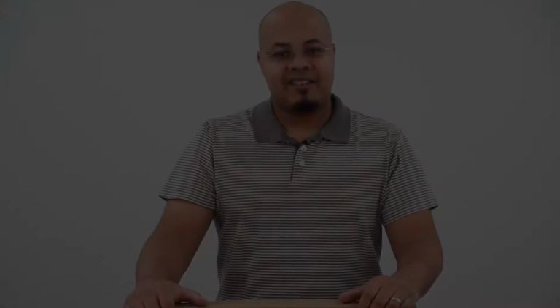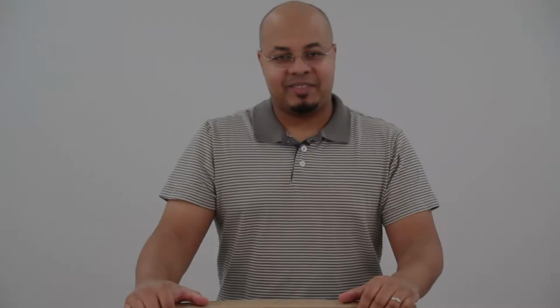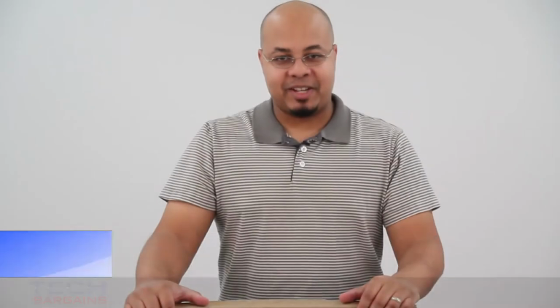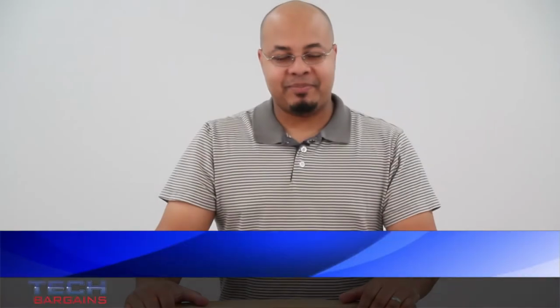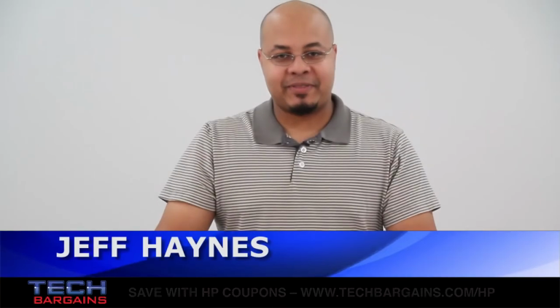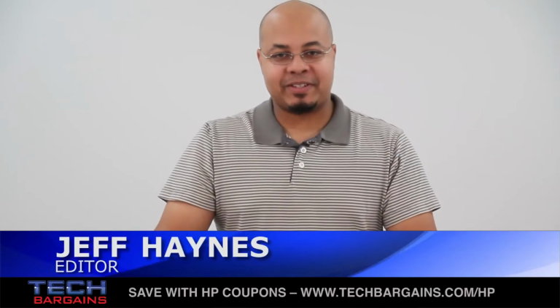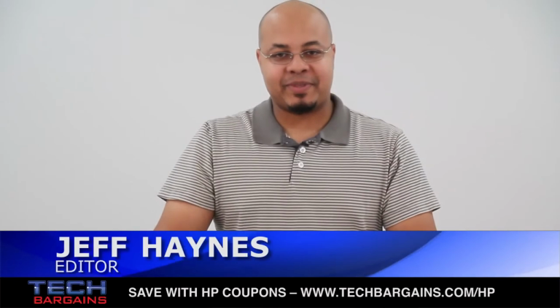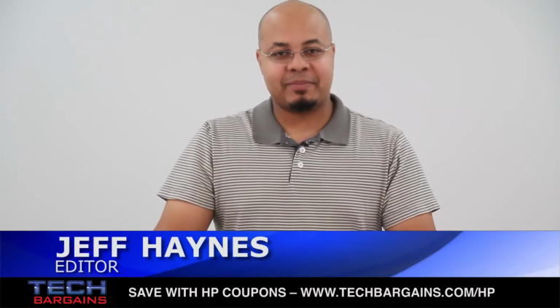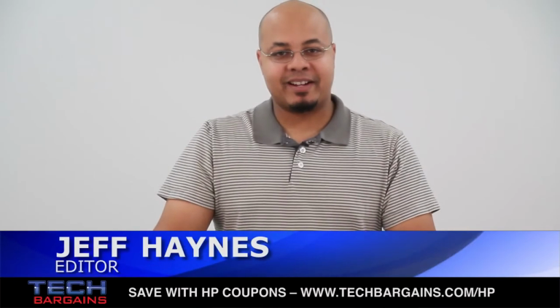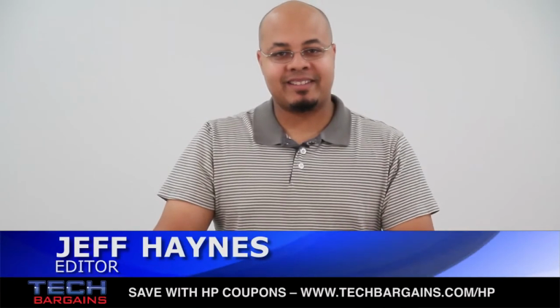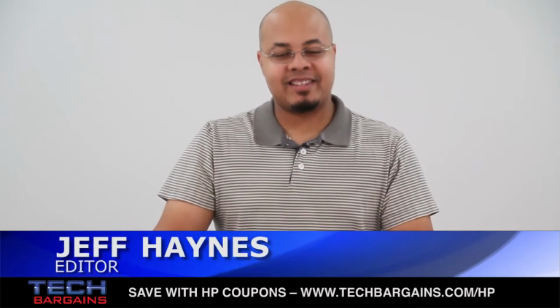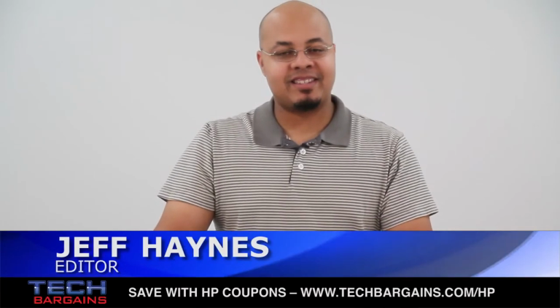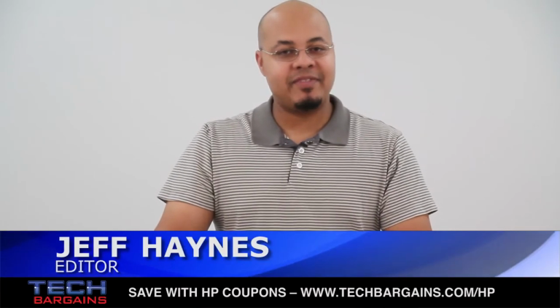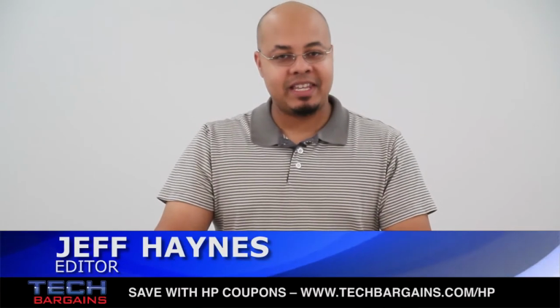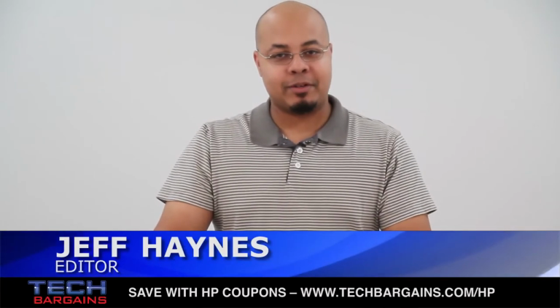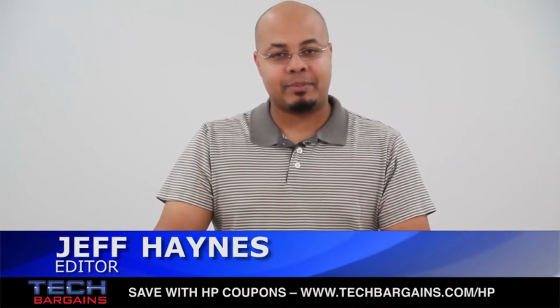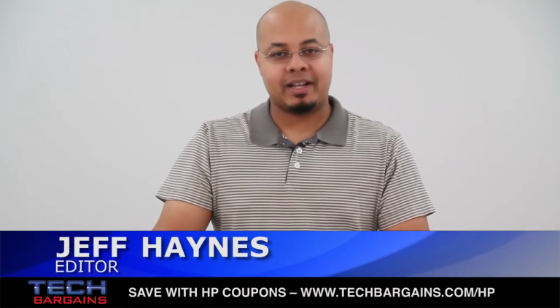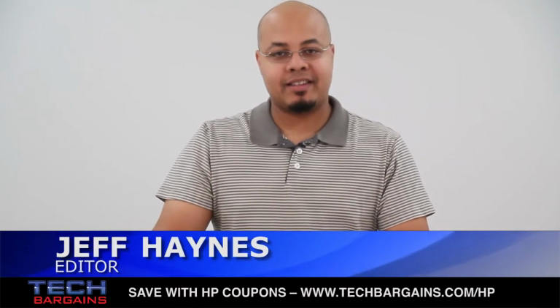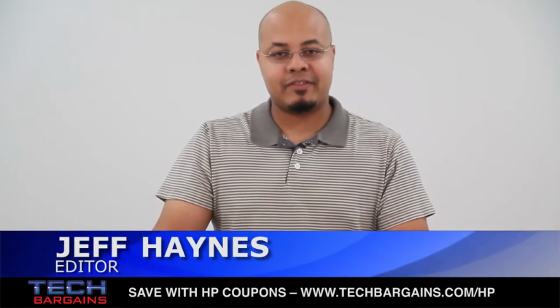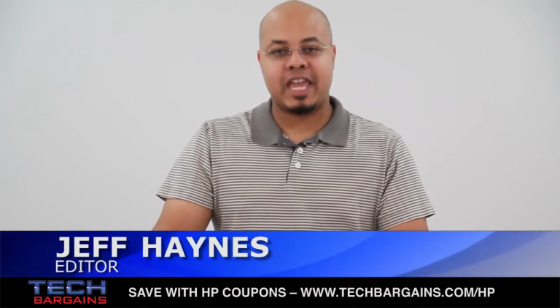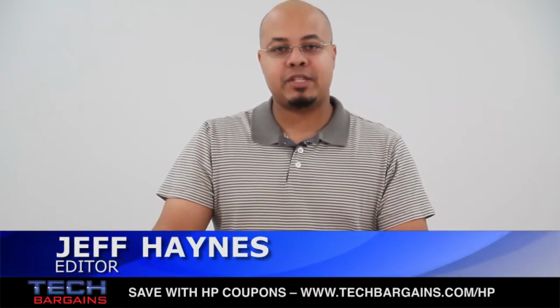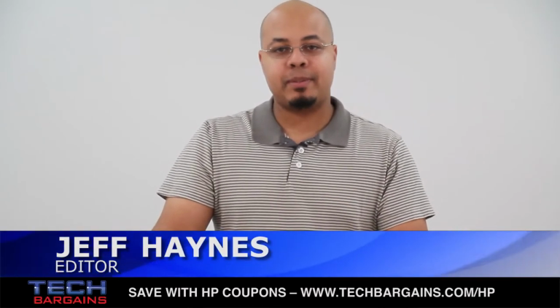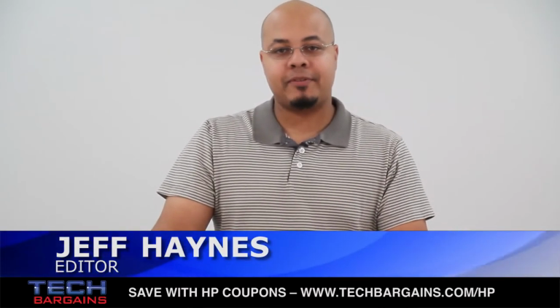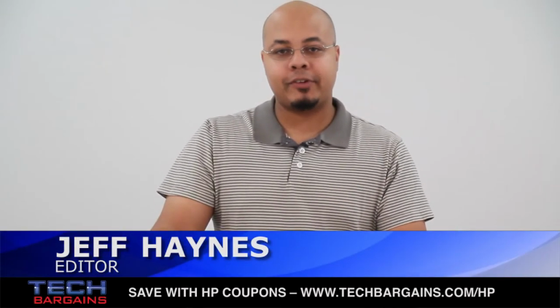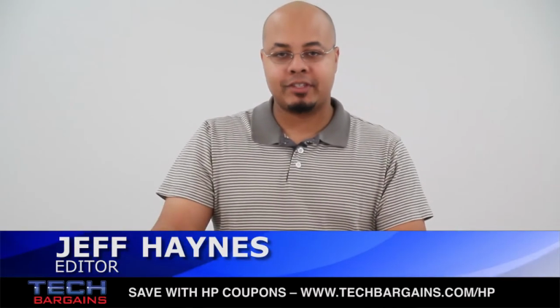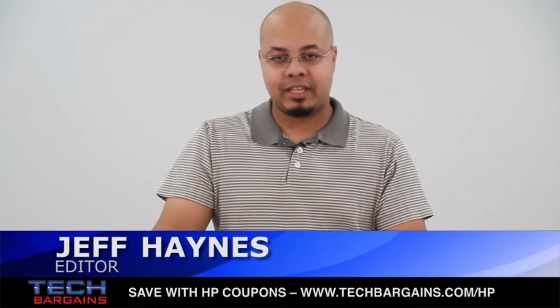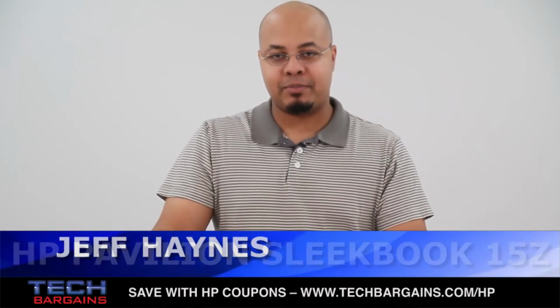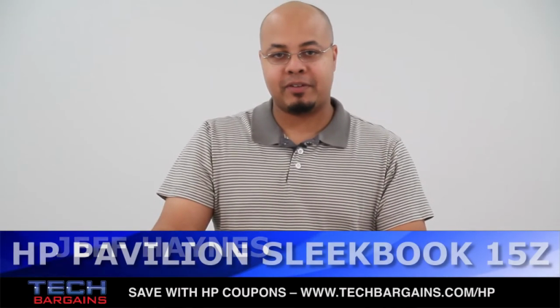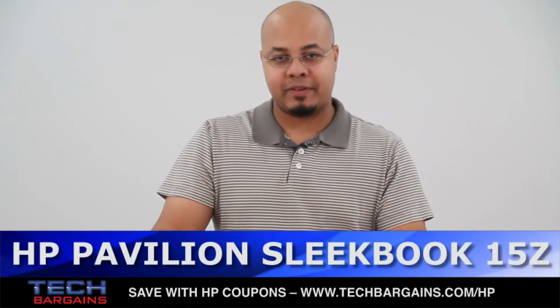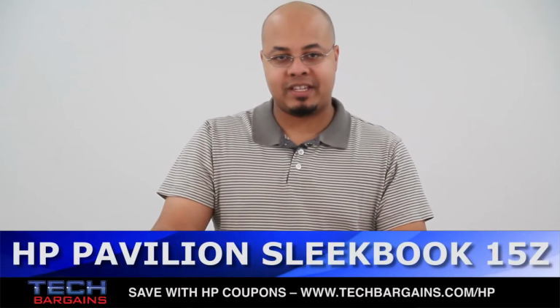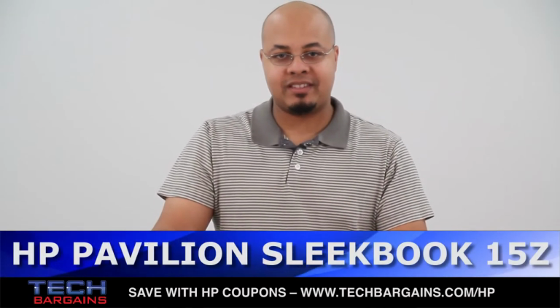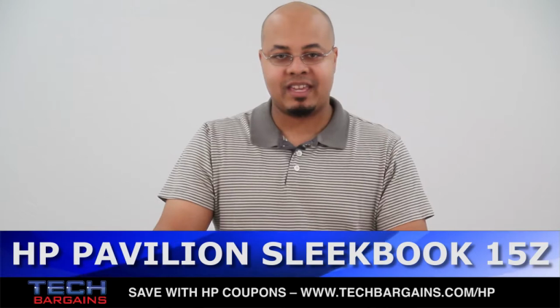What's up? I'm Geoff Haines from TechBargains, and this is the video unboxing of the HP Pavilion Sleekbook 15Z.